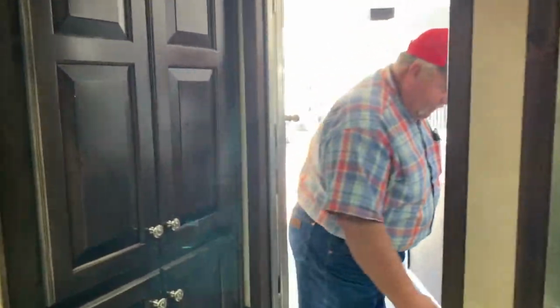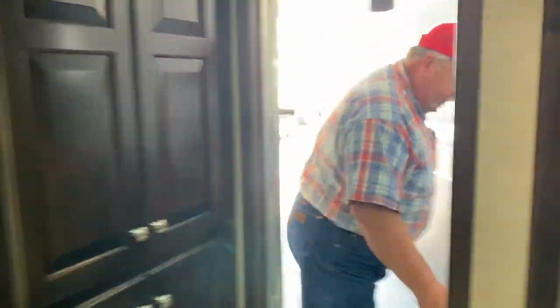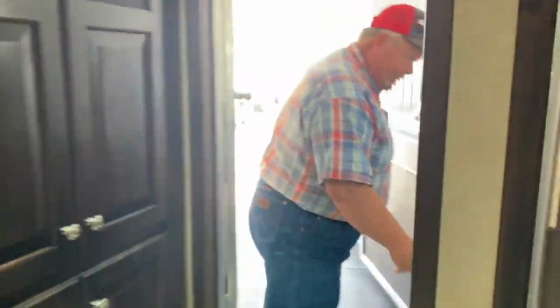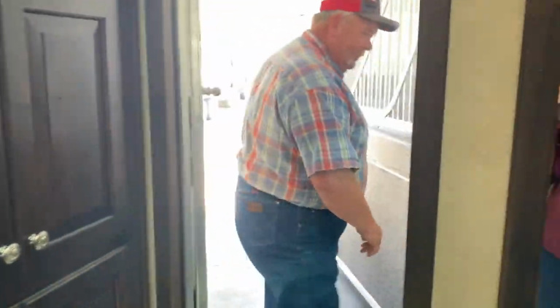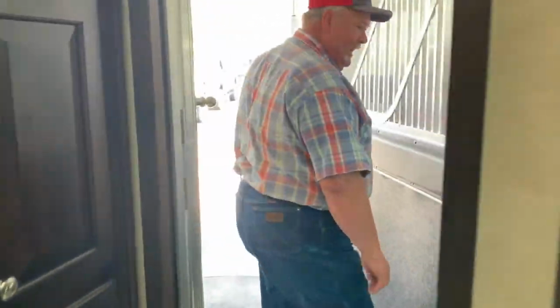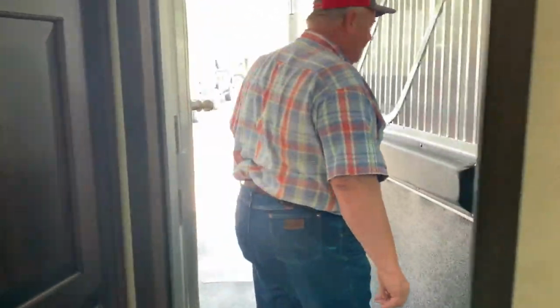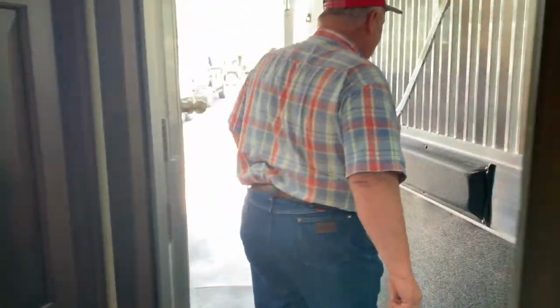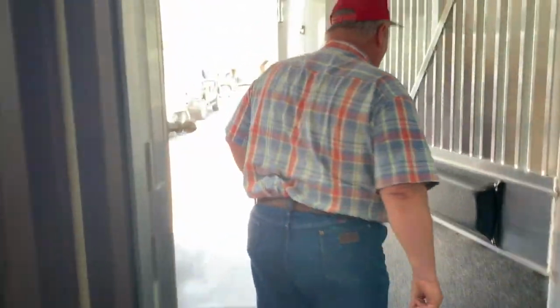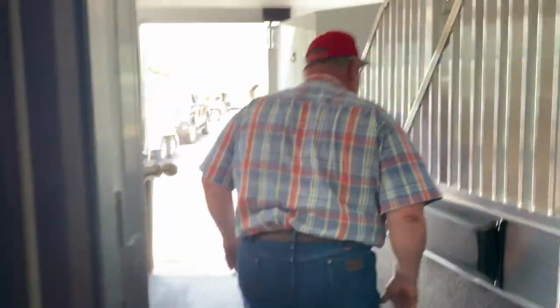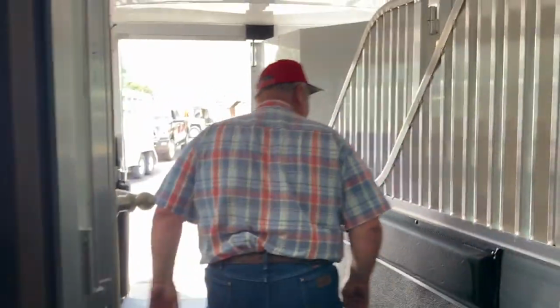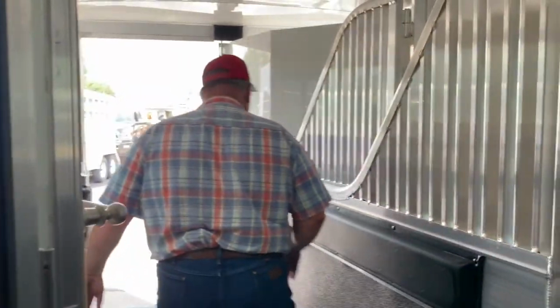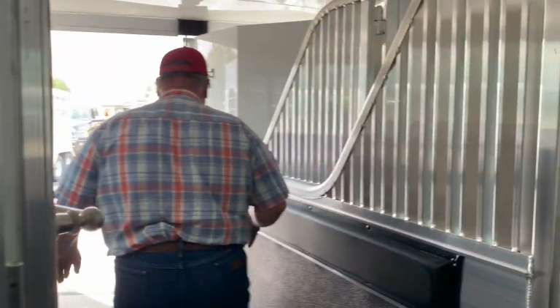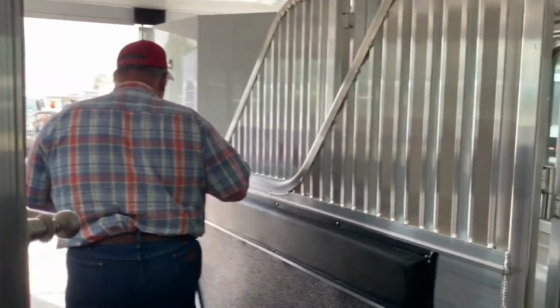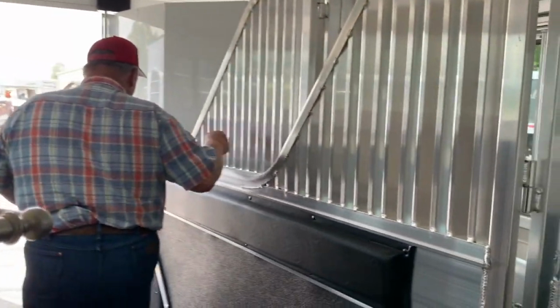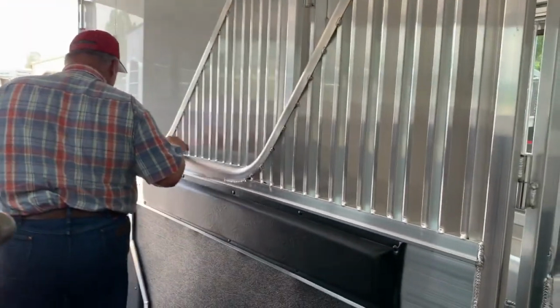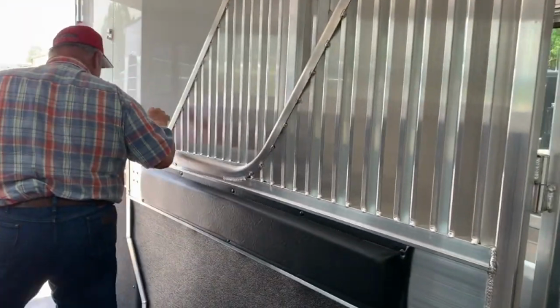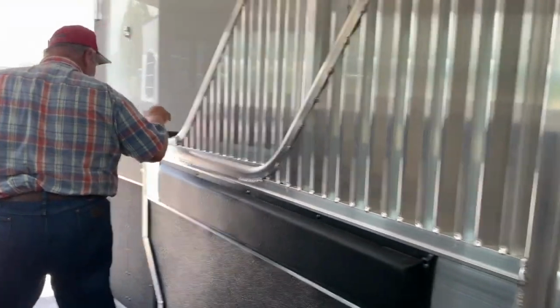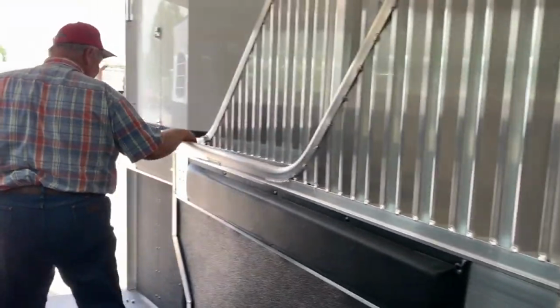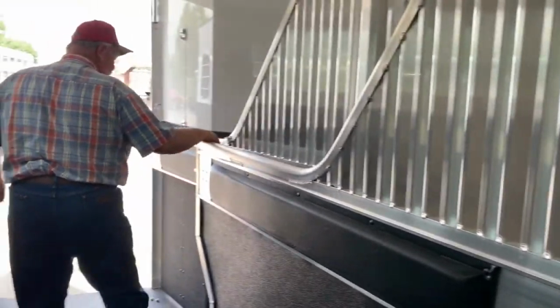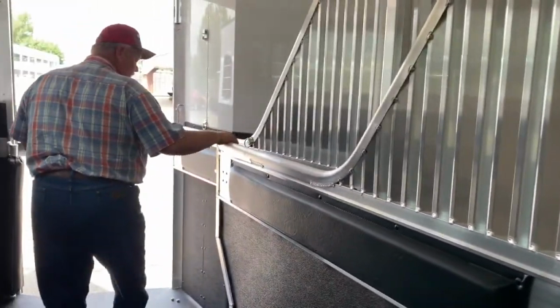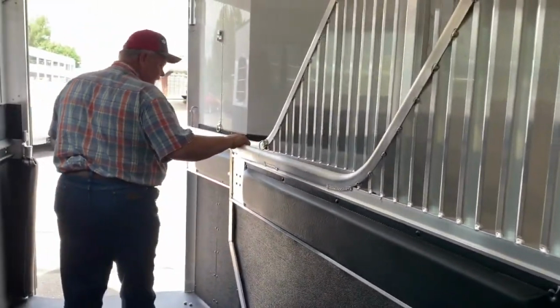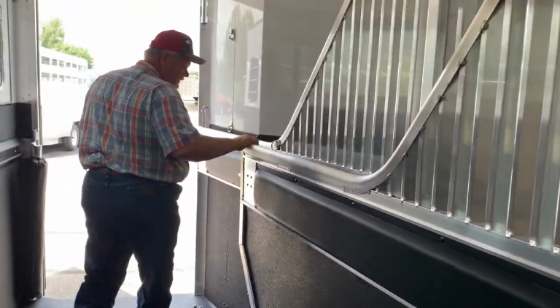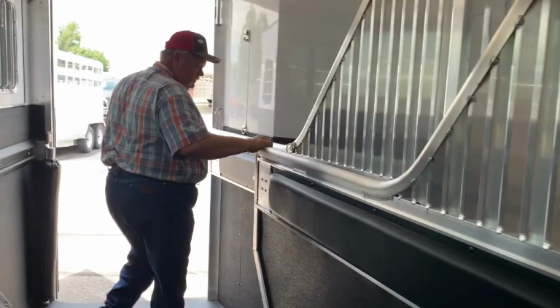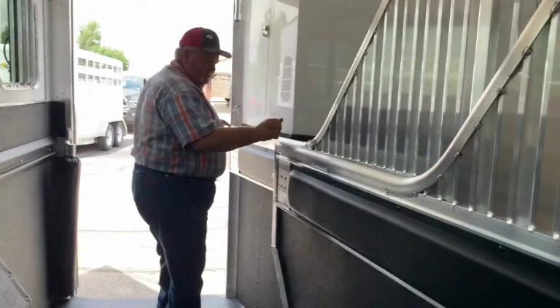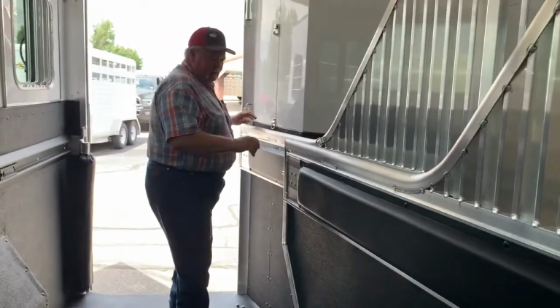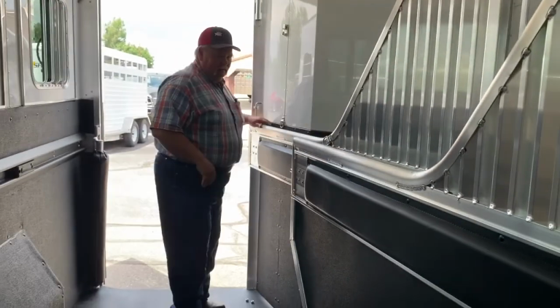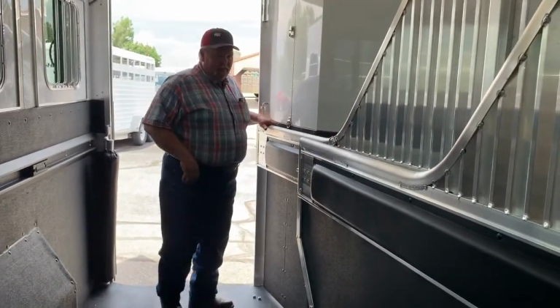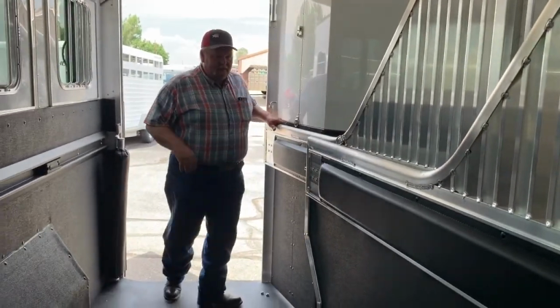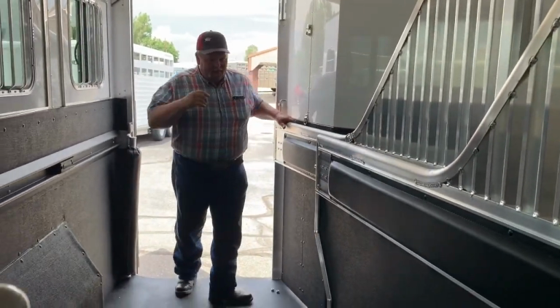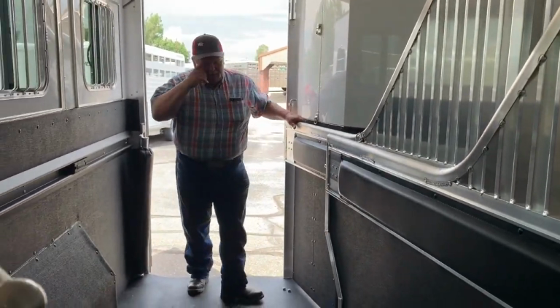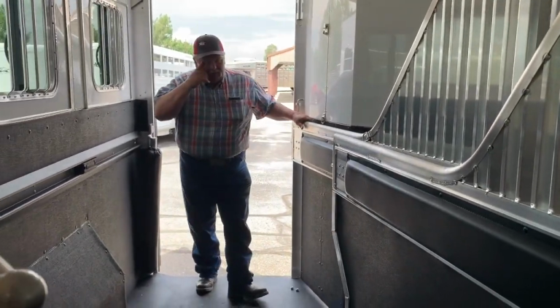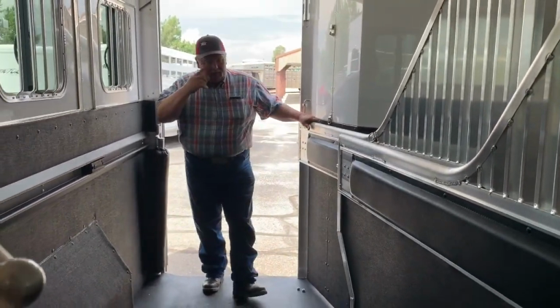And then you come right out with storage there. You come right on back into your three horse with mangers, a full stud divider there.